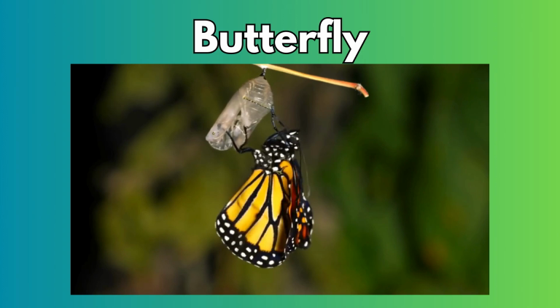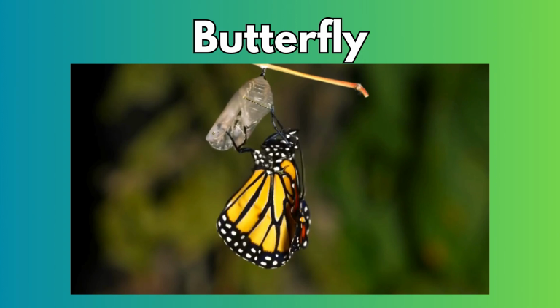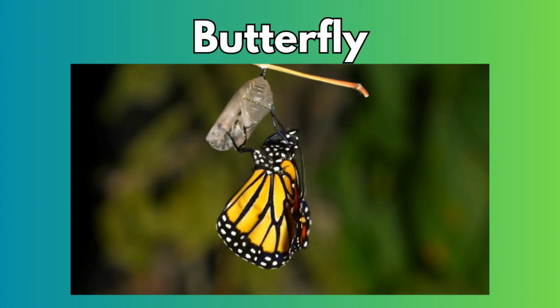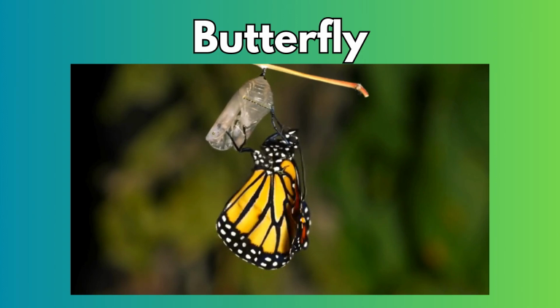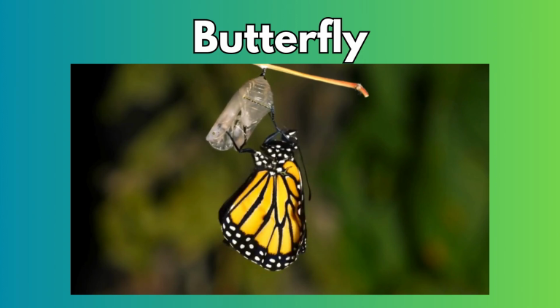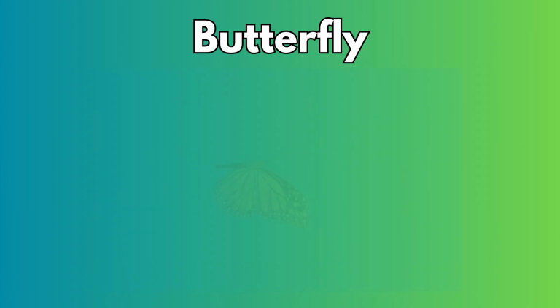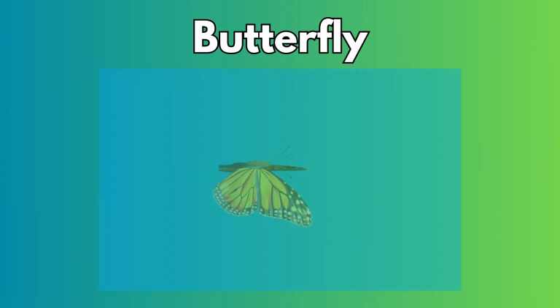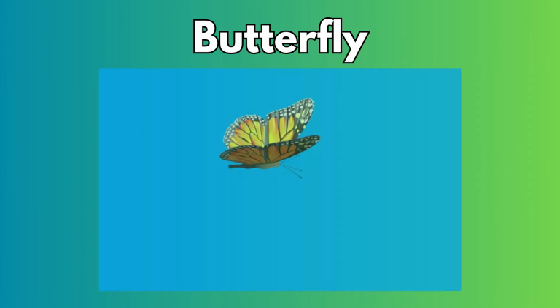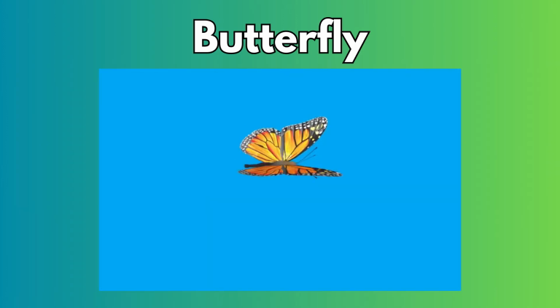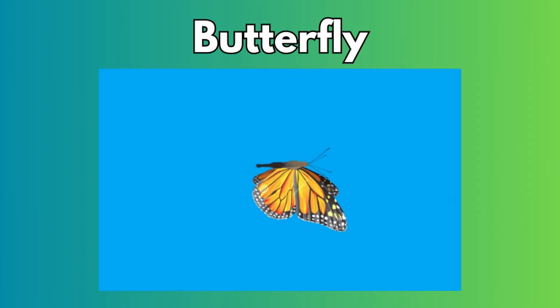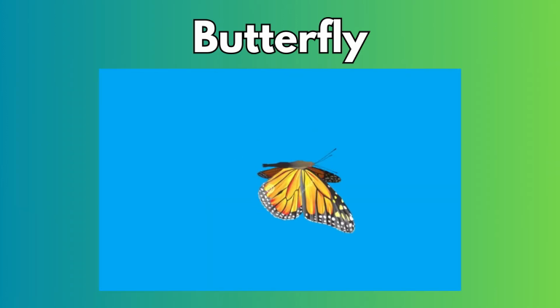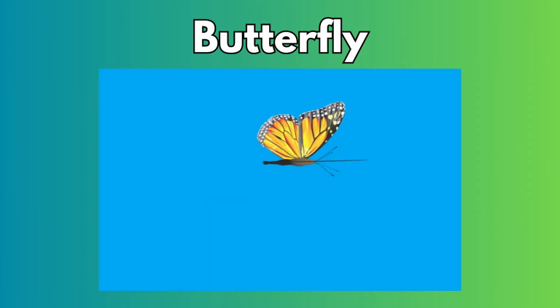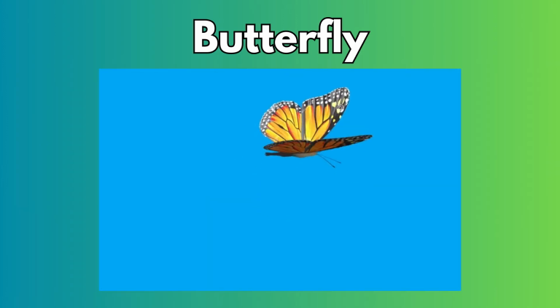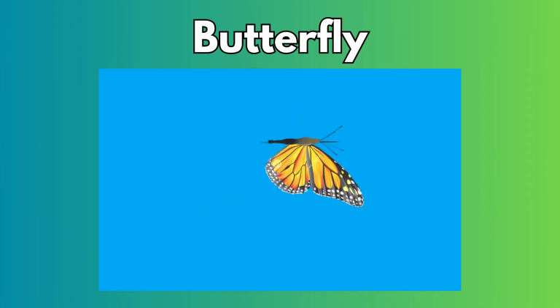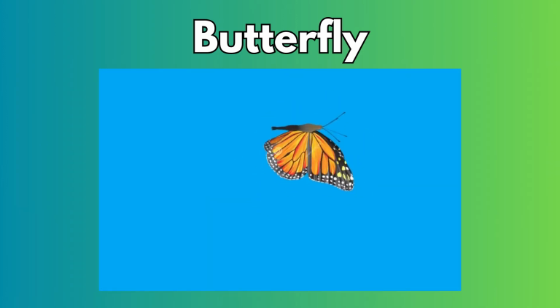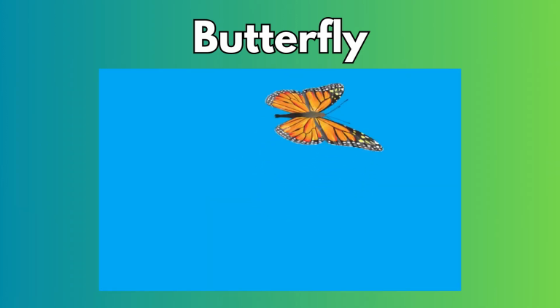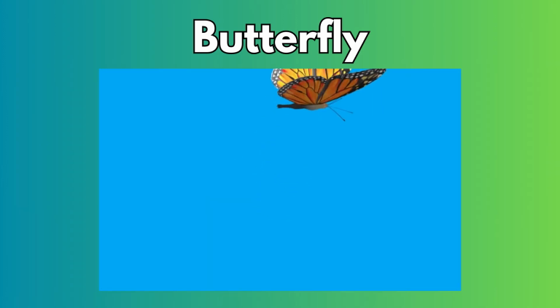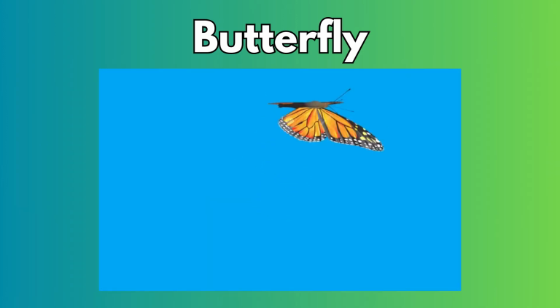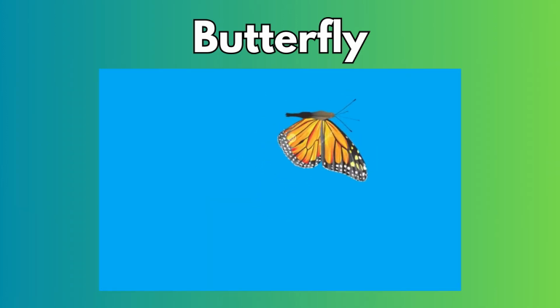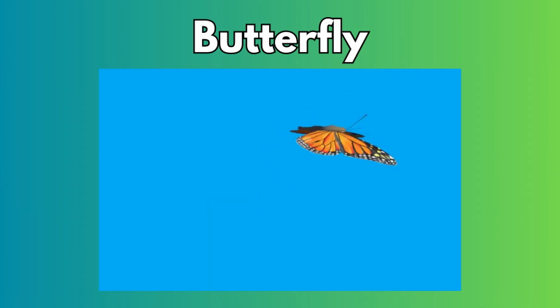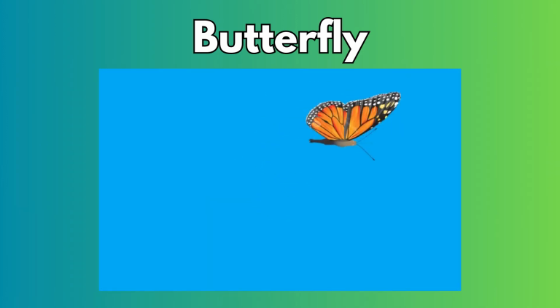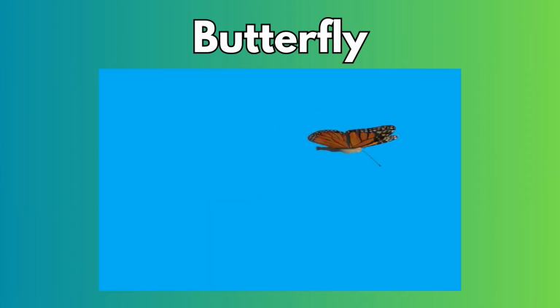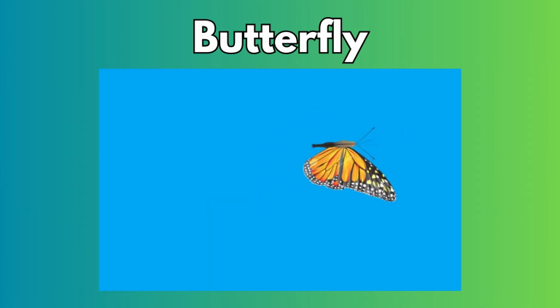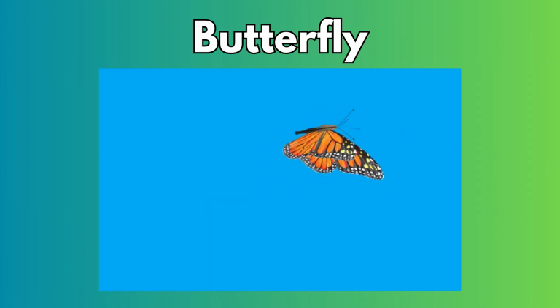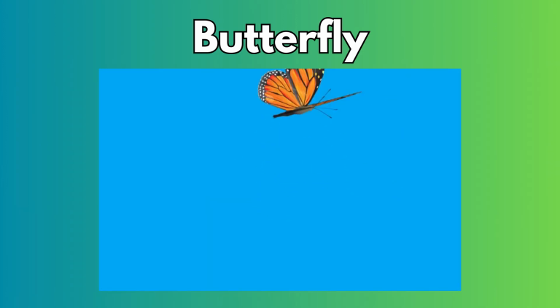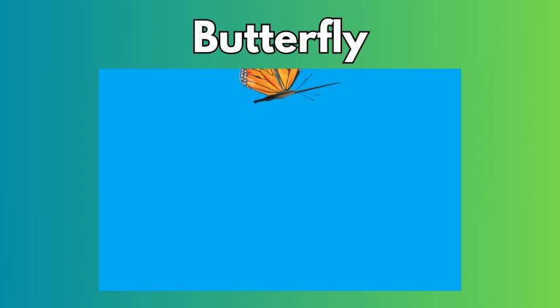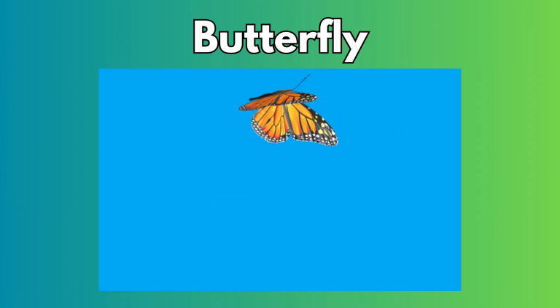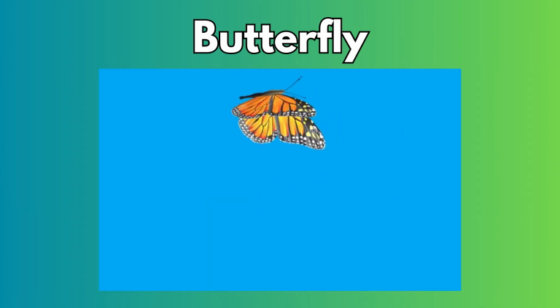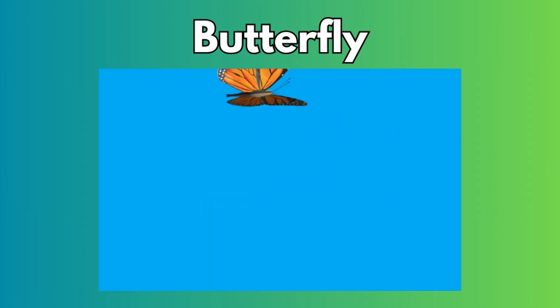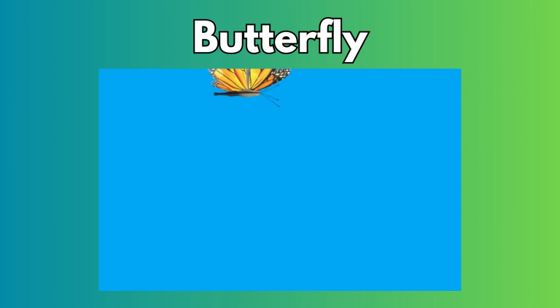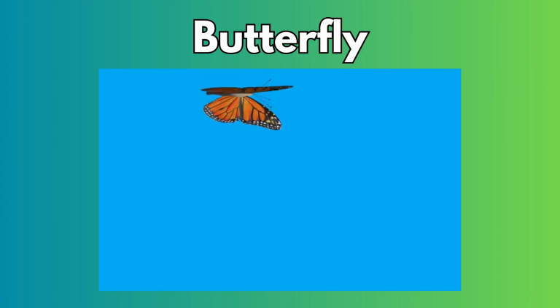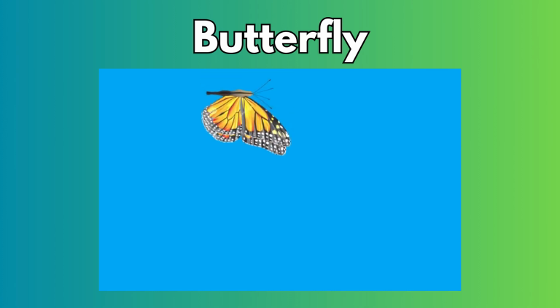And just like that, the butterfly flies away to start the life cycle all over again.